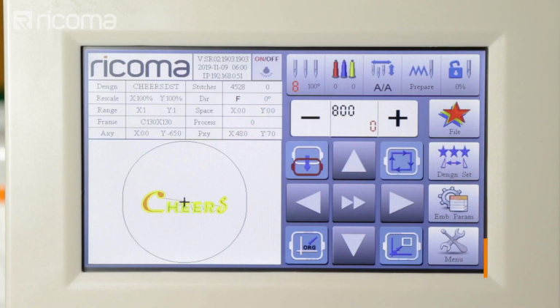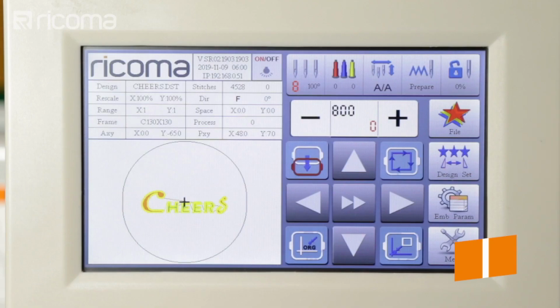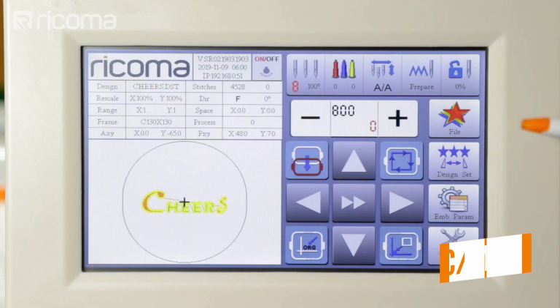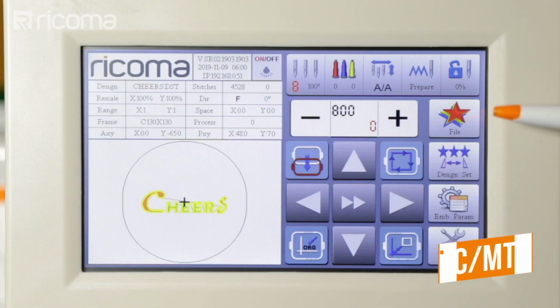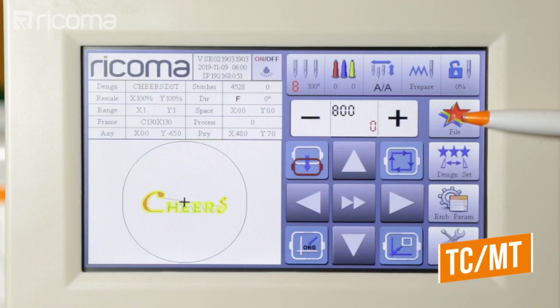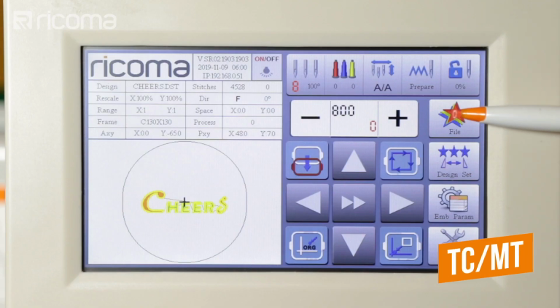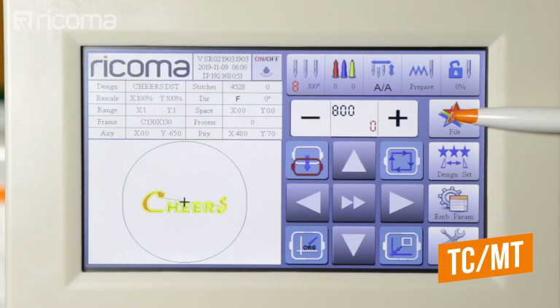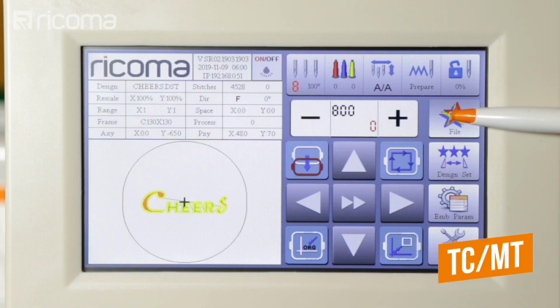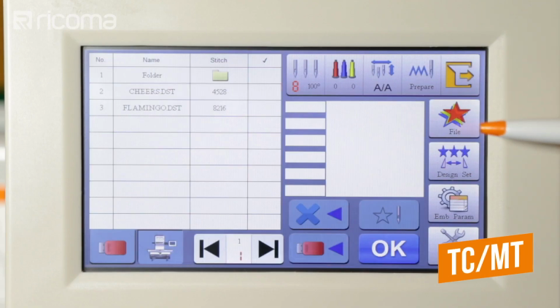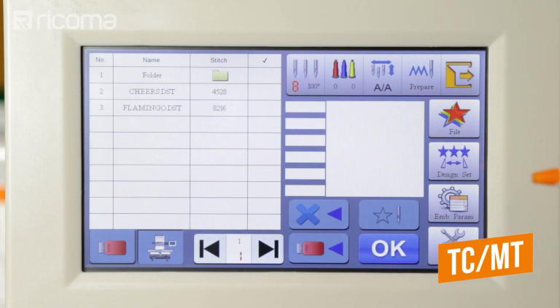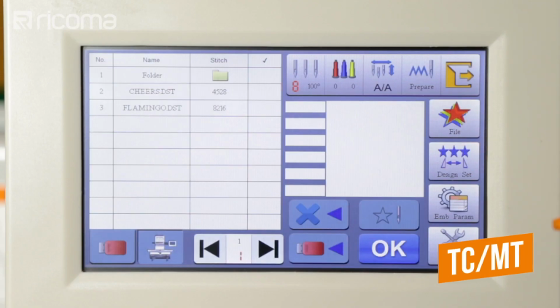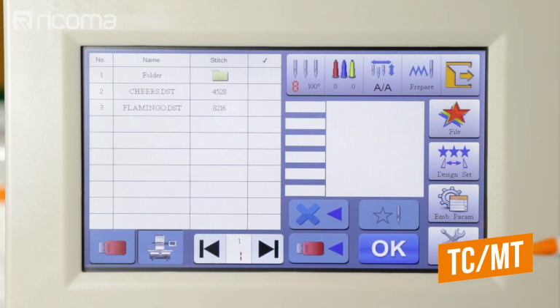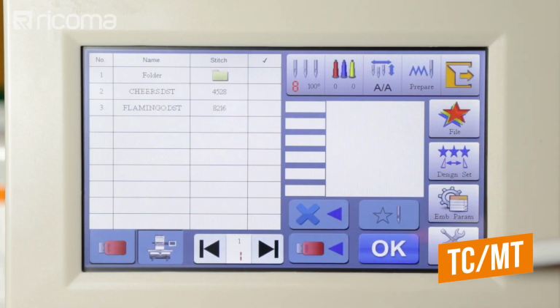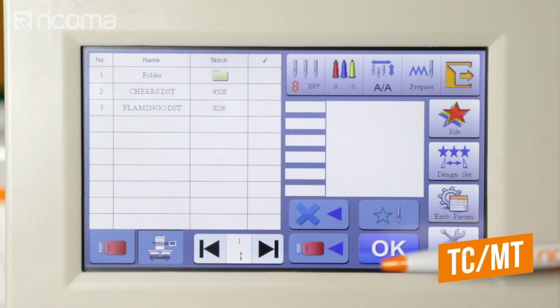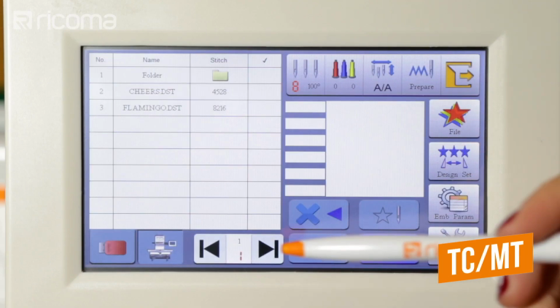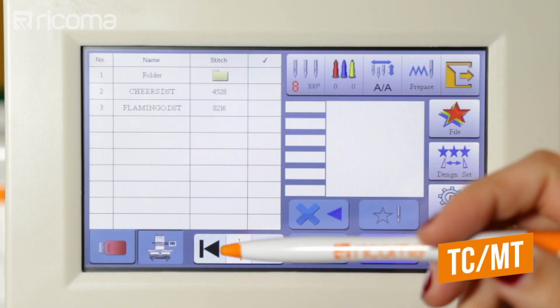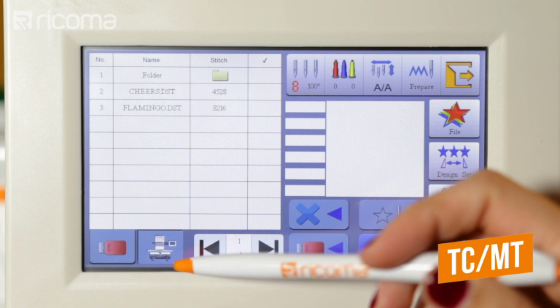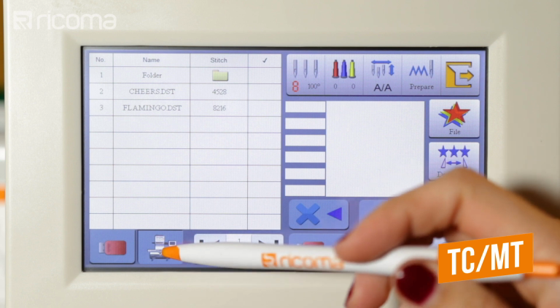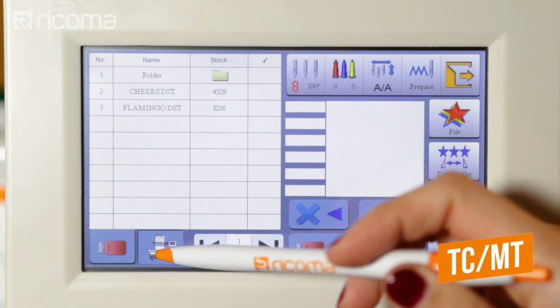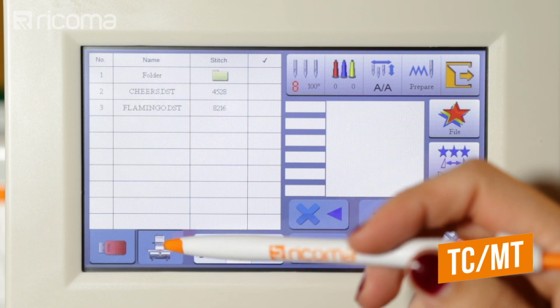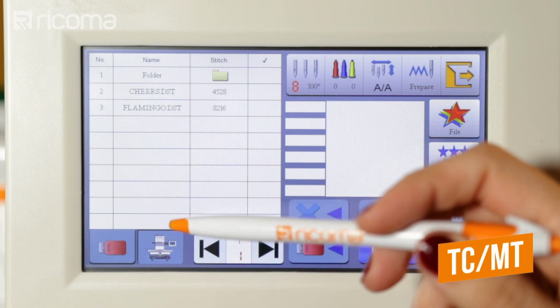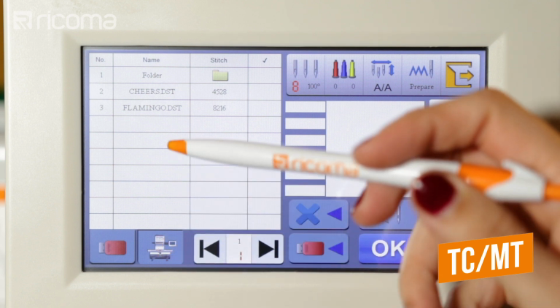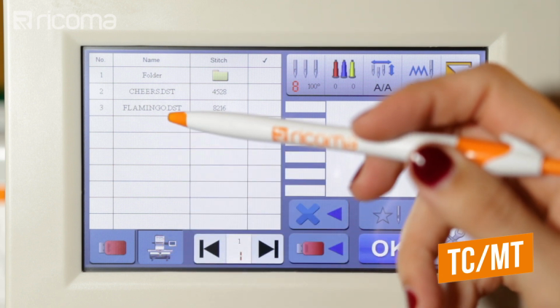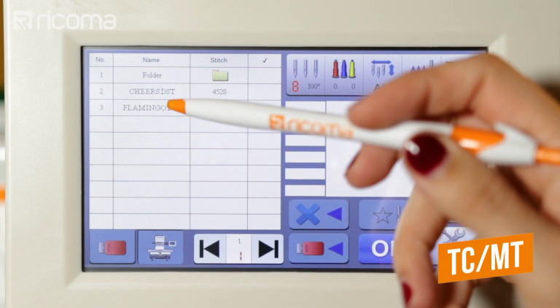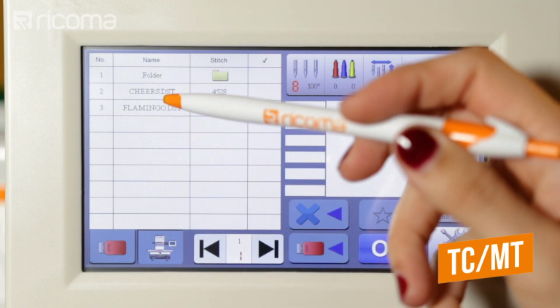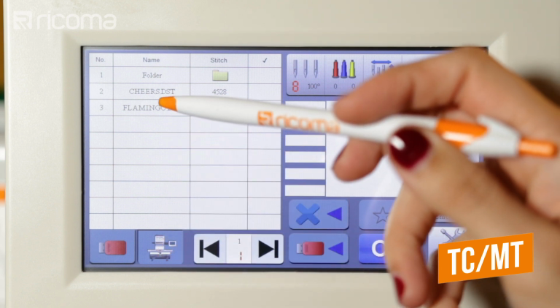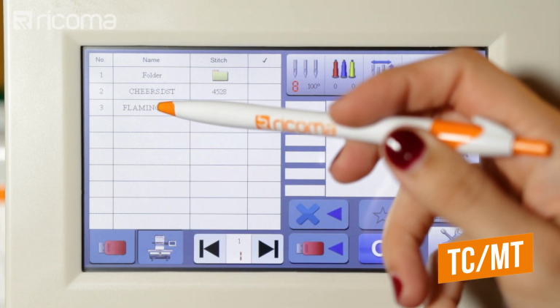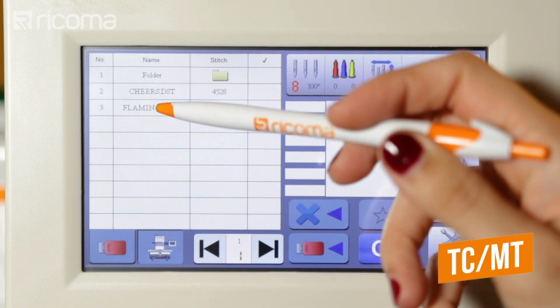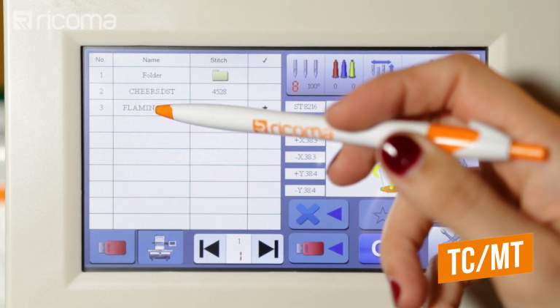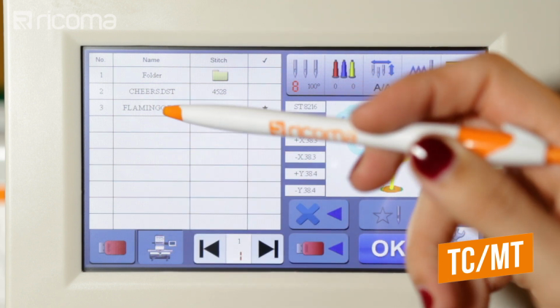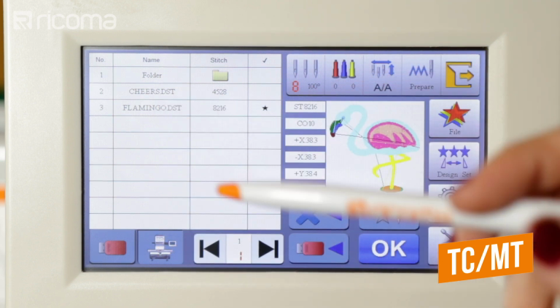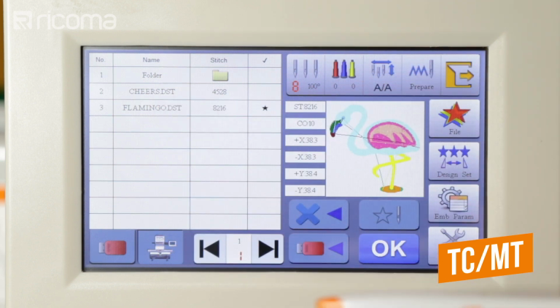Once the file has been sent from the Chroma software, it will be on your machine's memory as the last on the list.